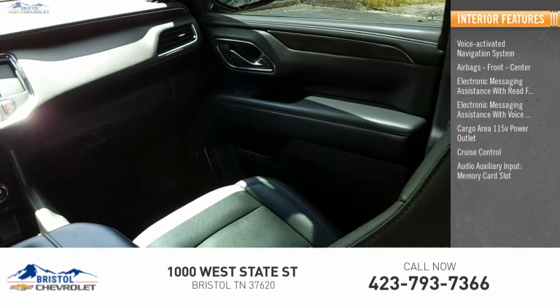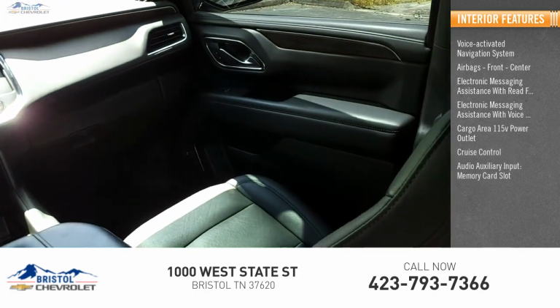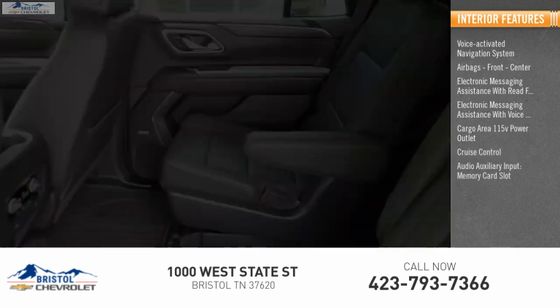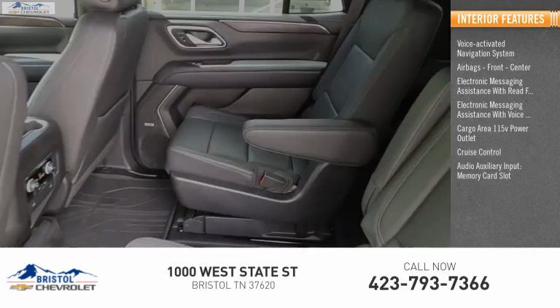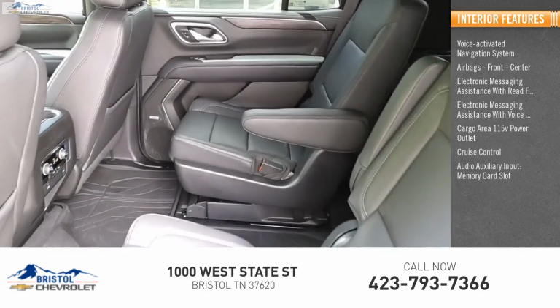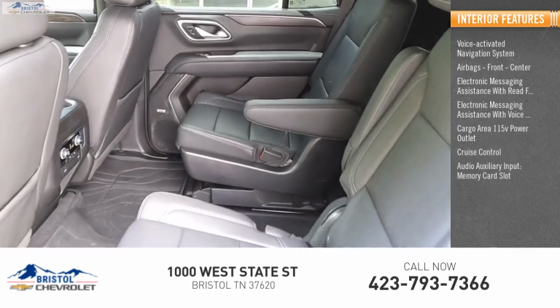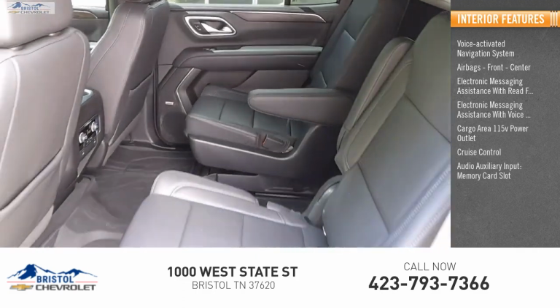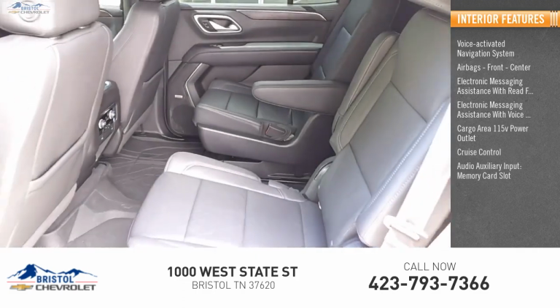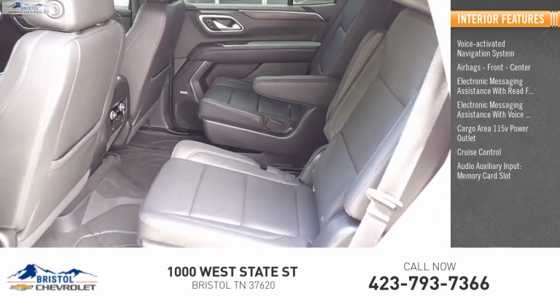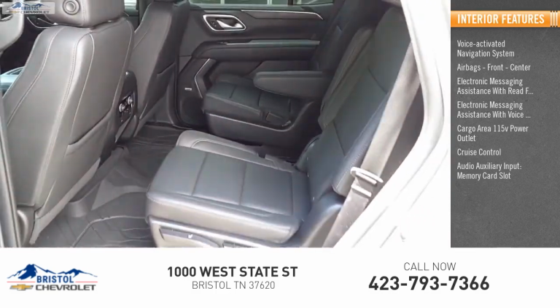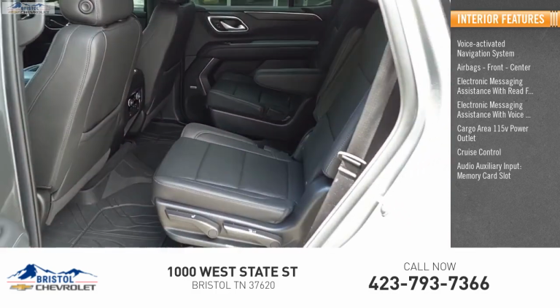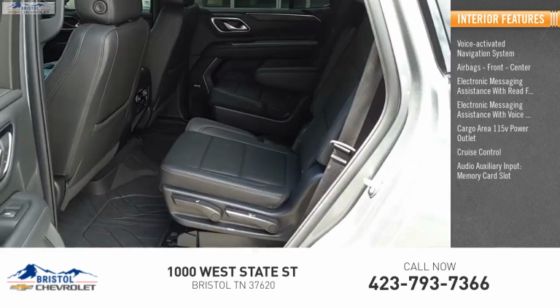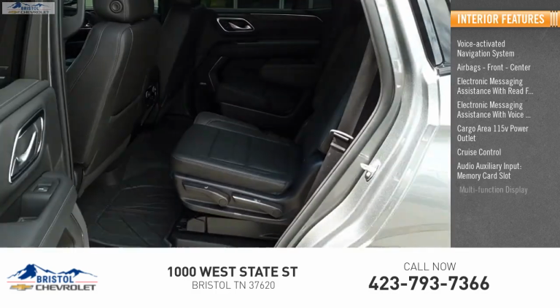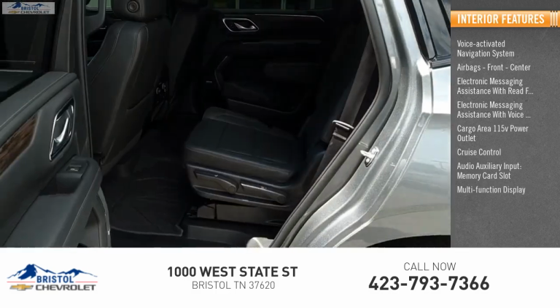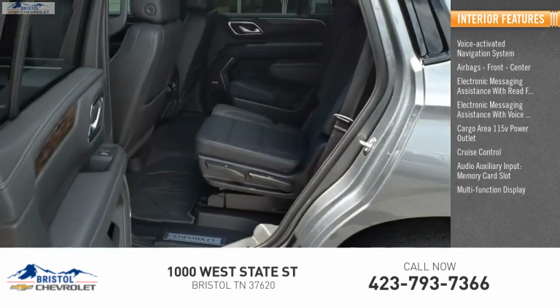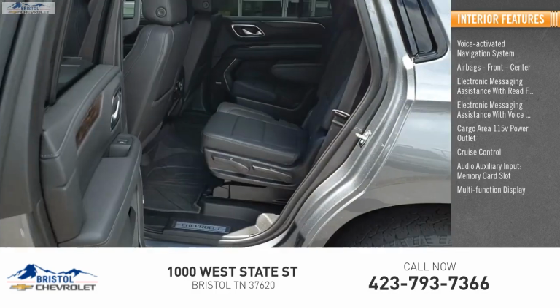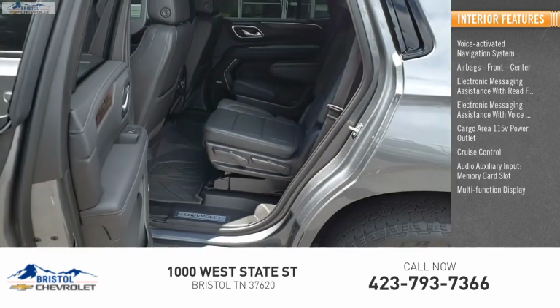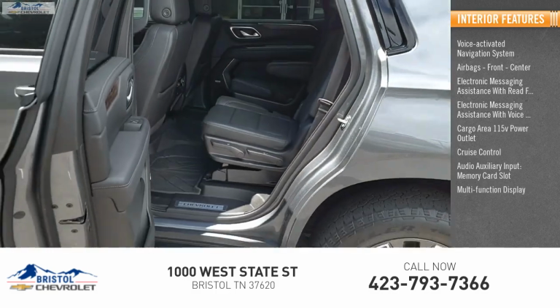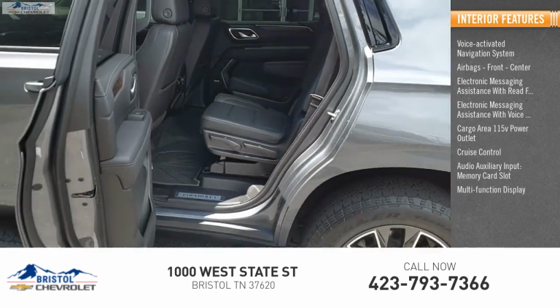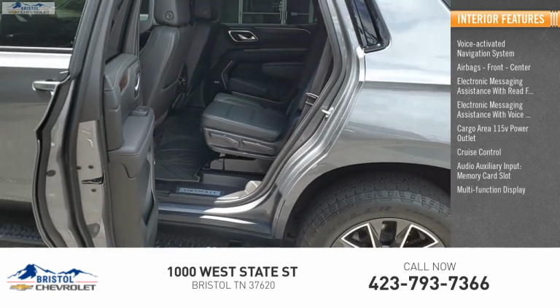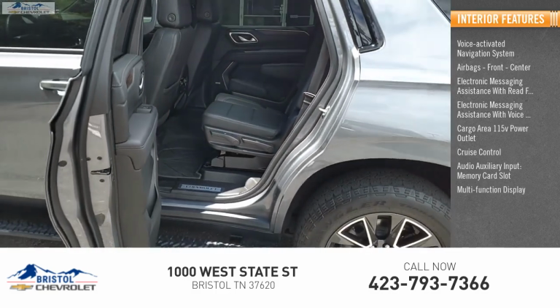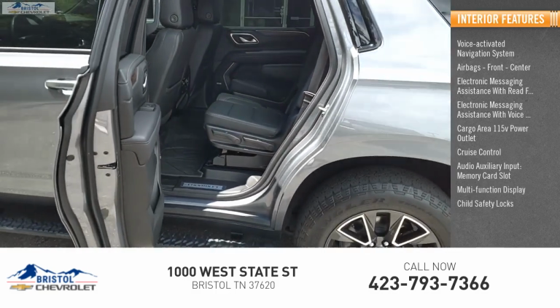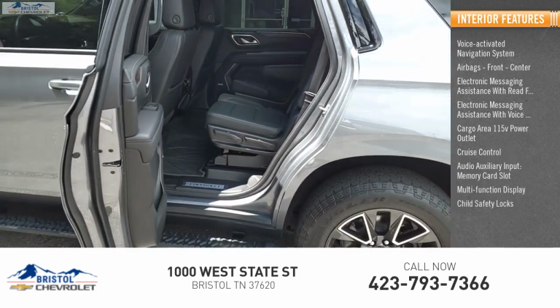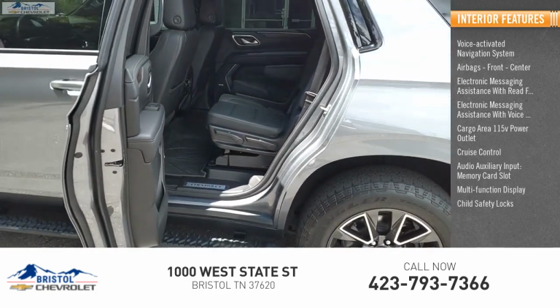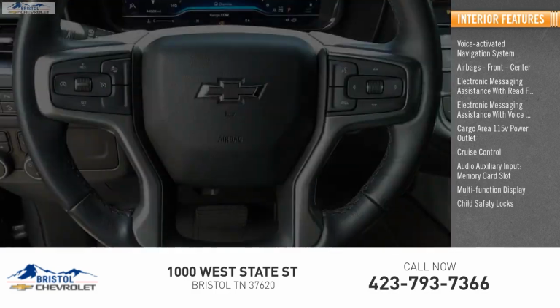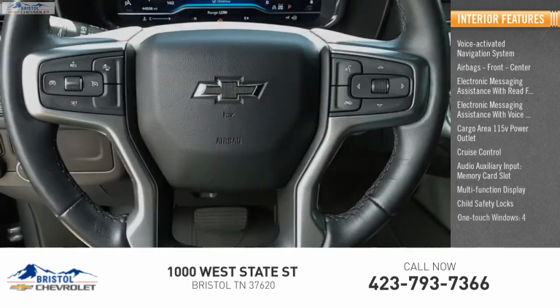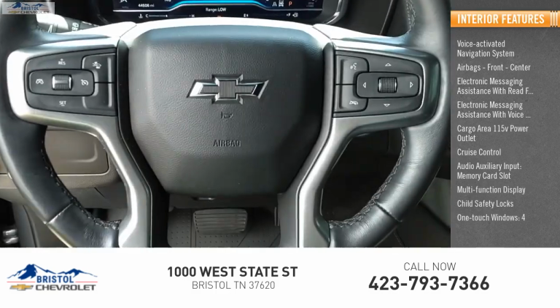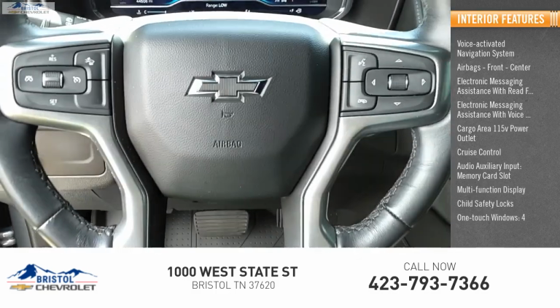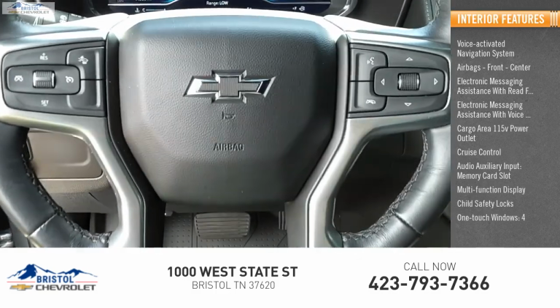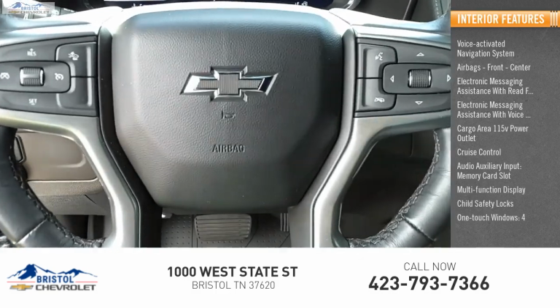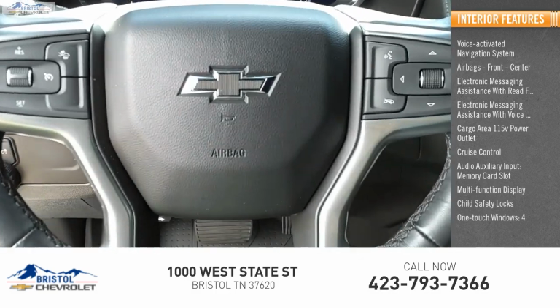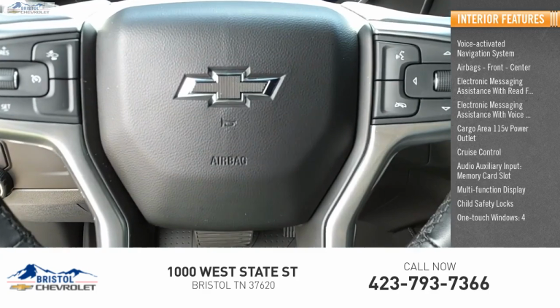Also inside: audio auxiliary input, memory card slot, multi-function display, child safety locks, and one-touch windows — four.